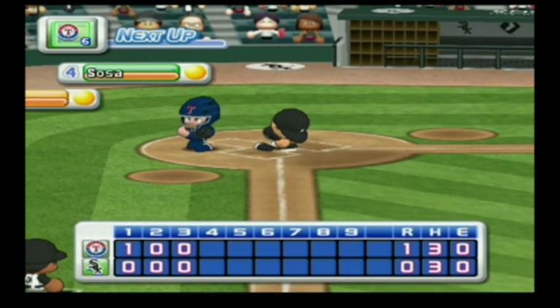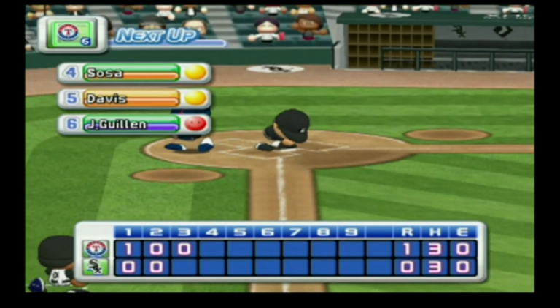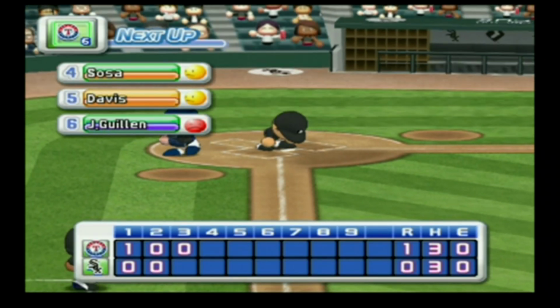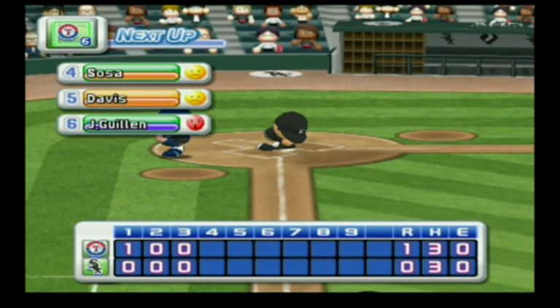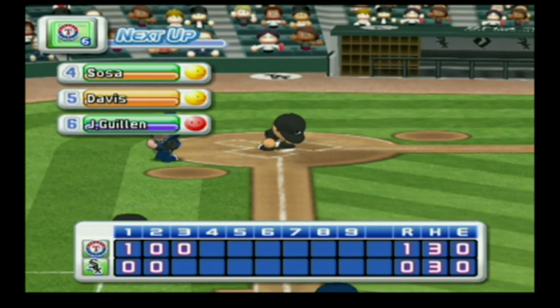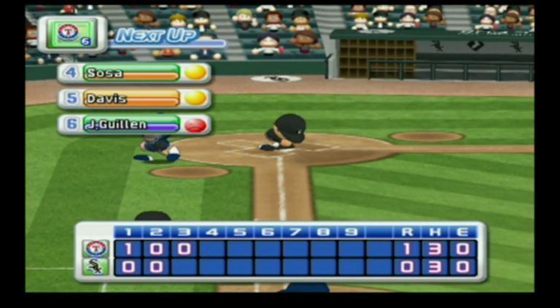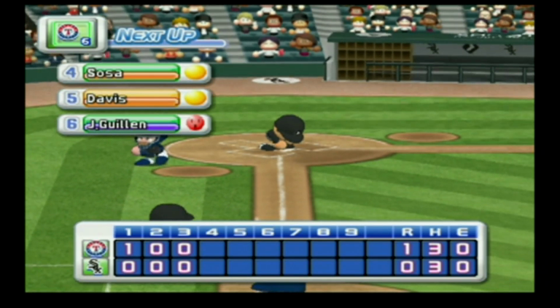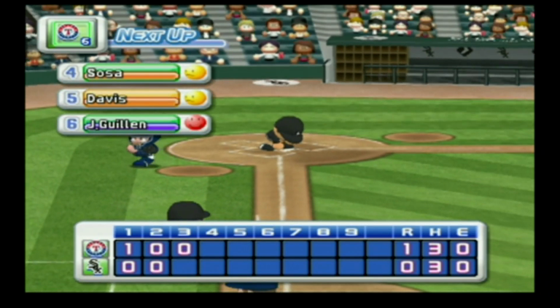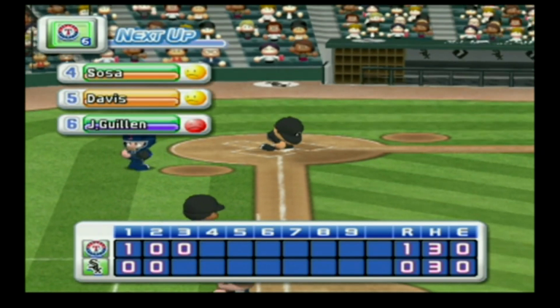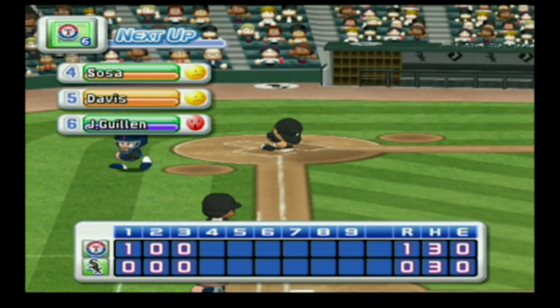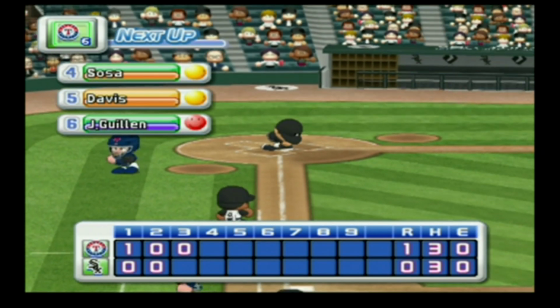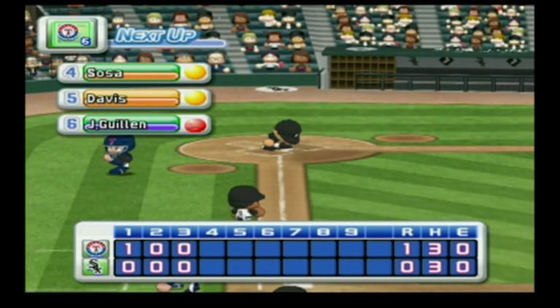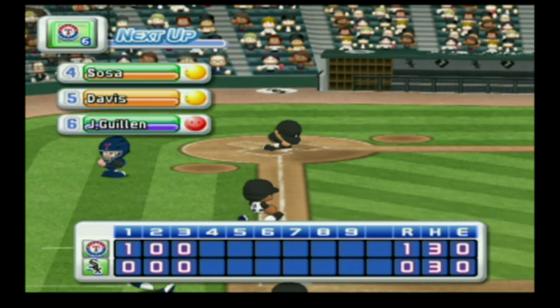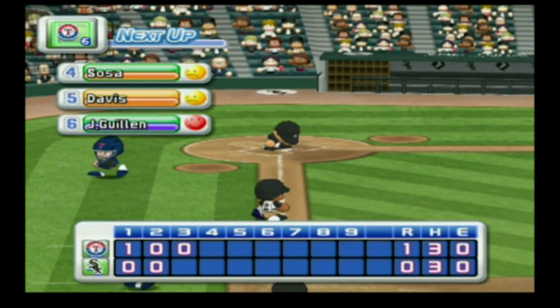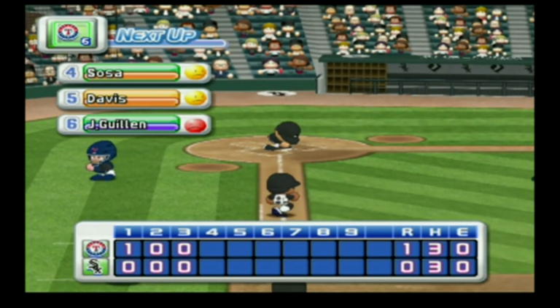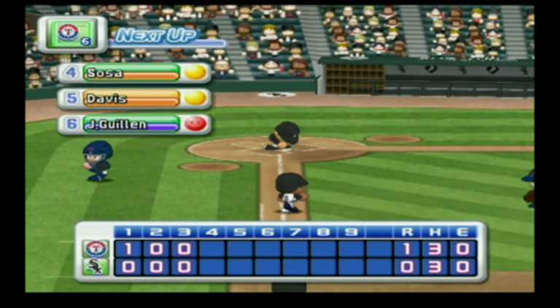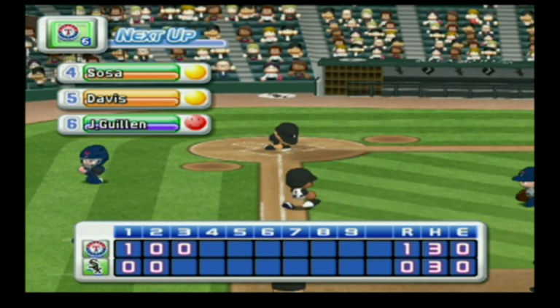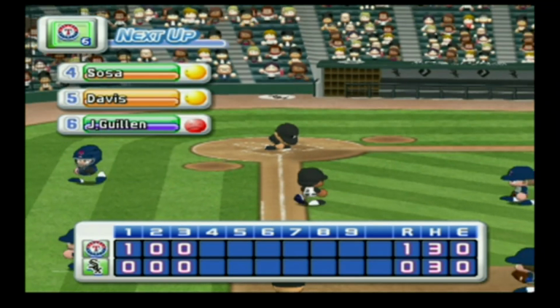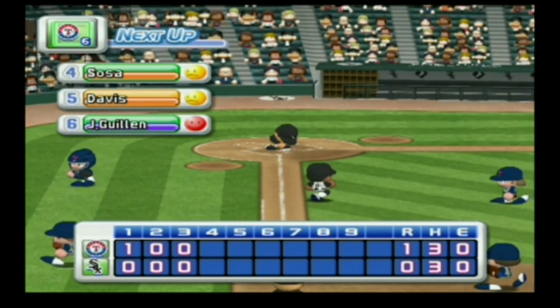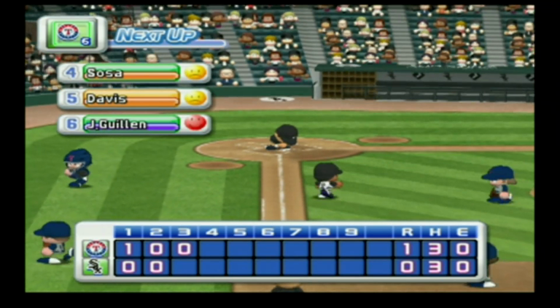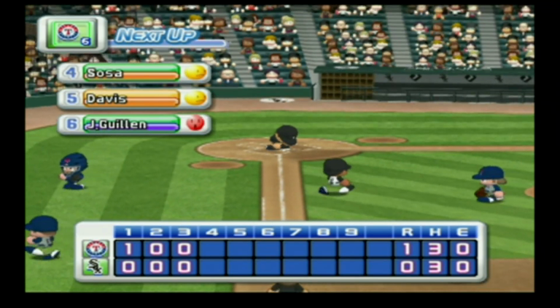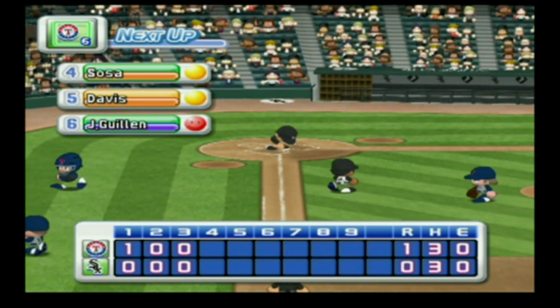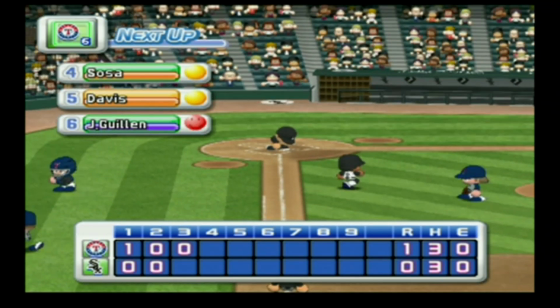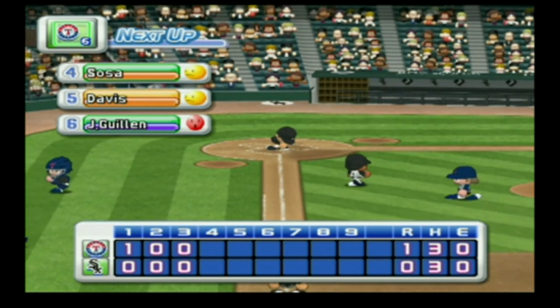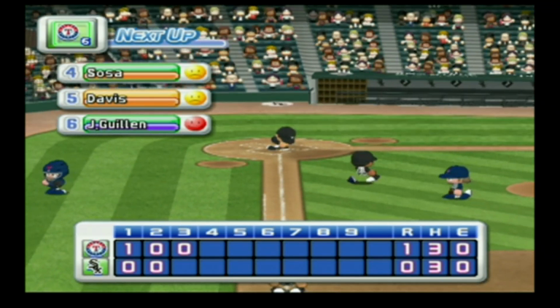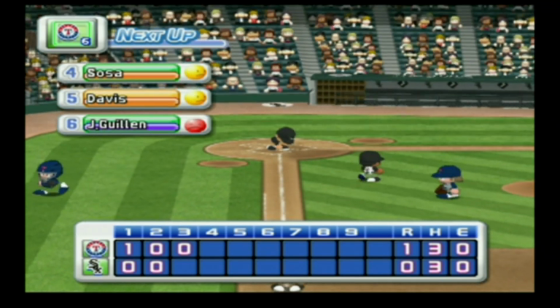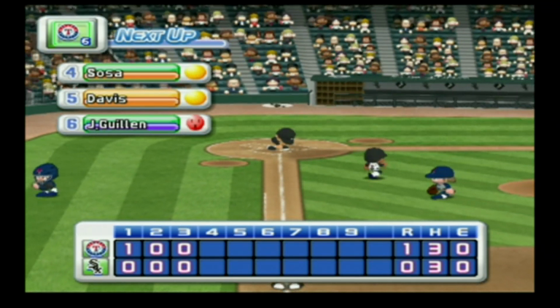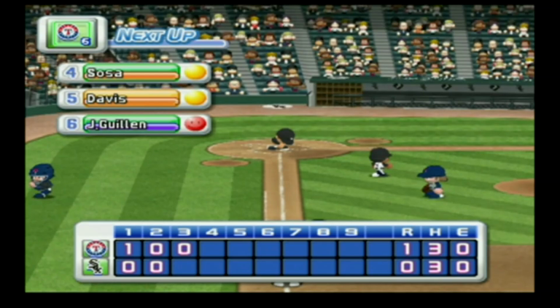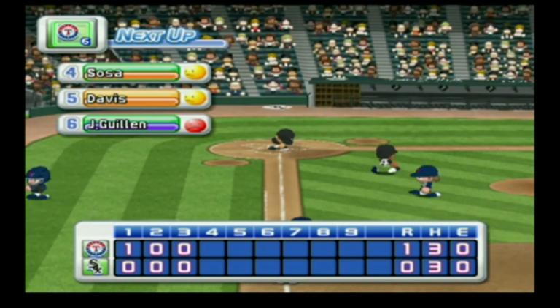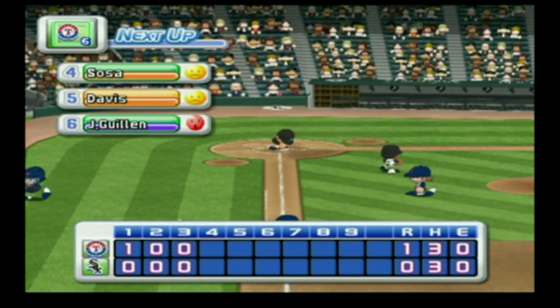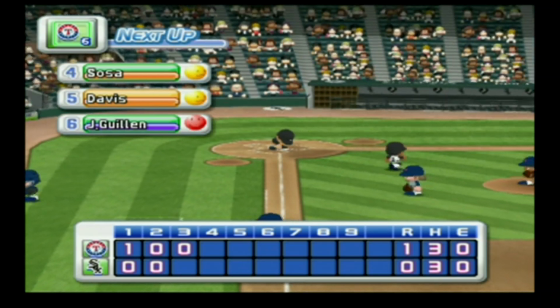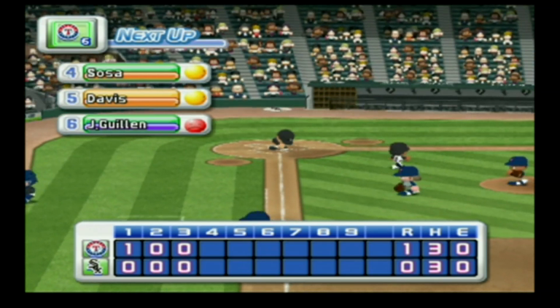No runs, one hit, no errors, one man left on base. The White Sox zero, the Rangers one.